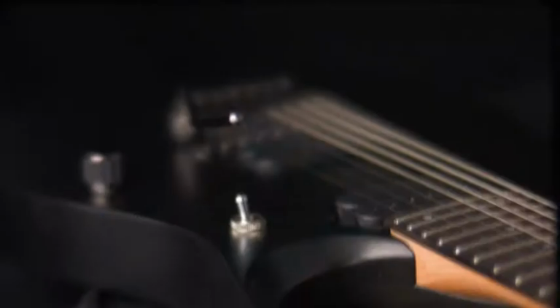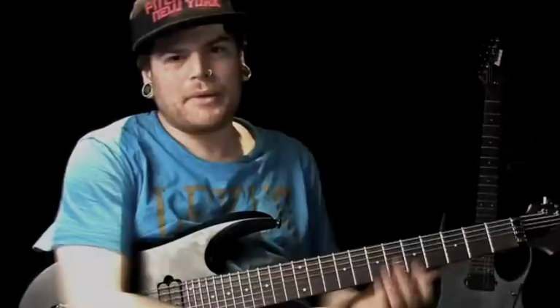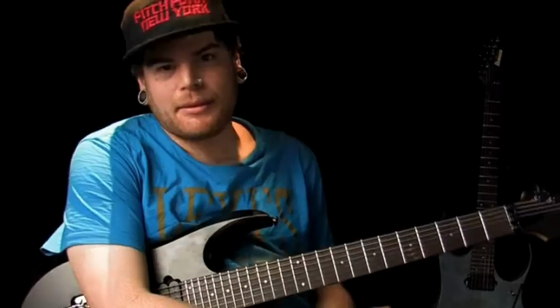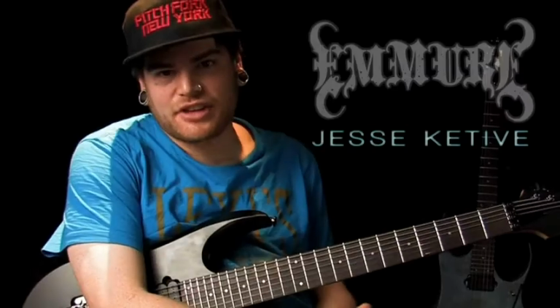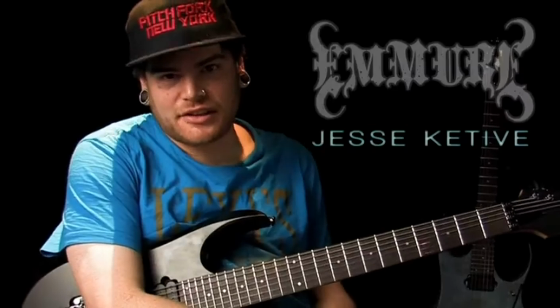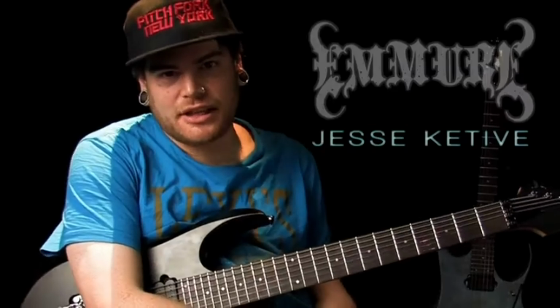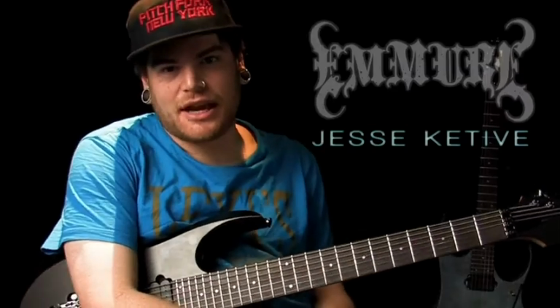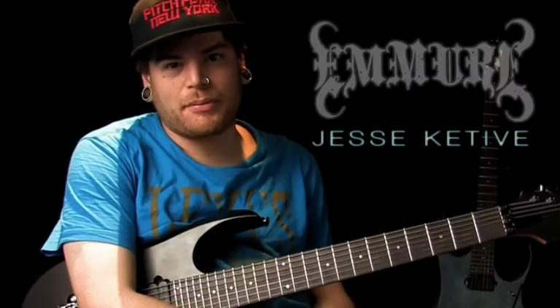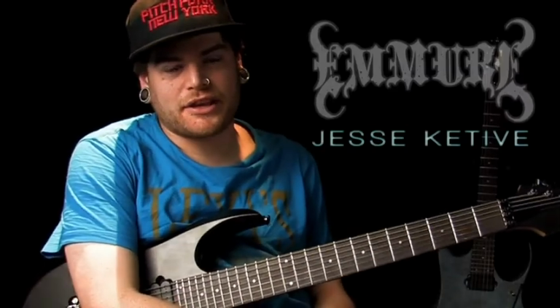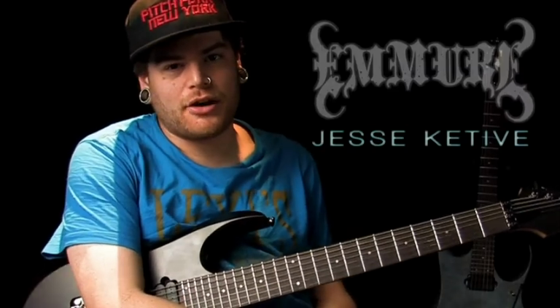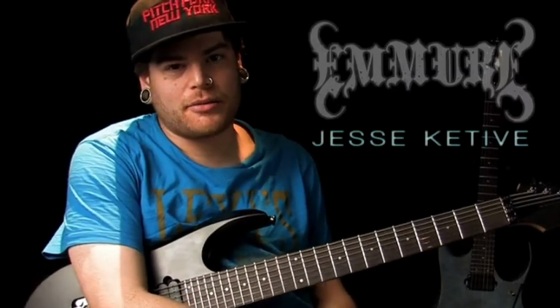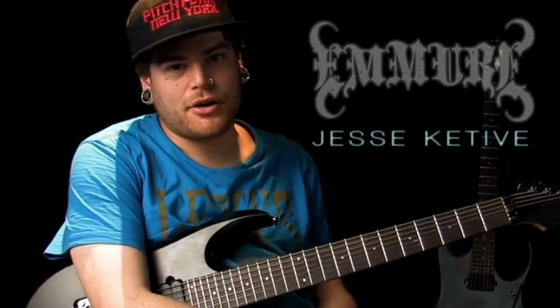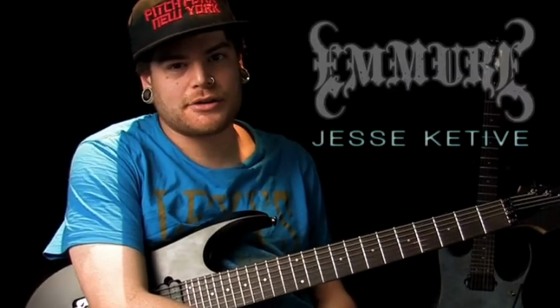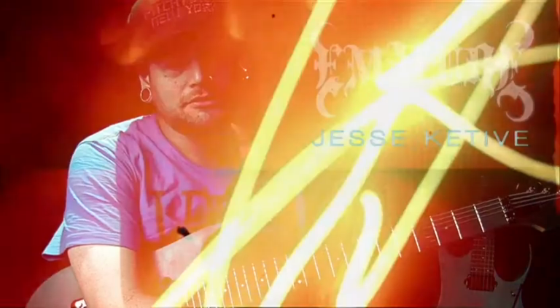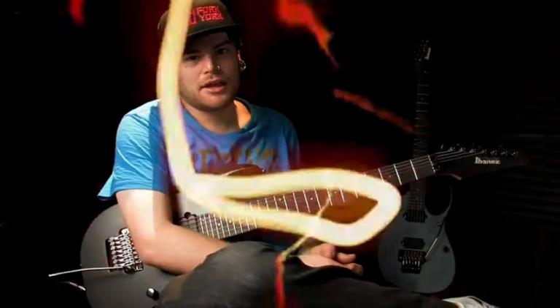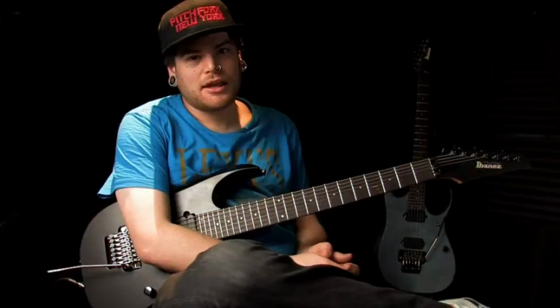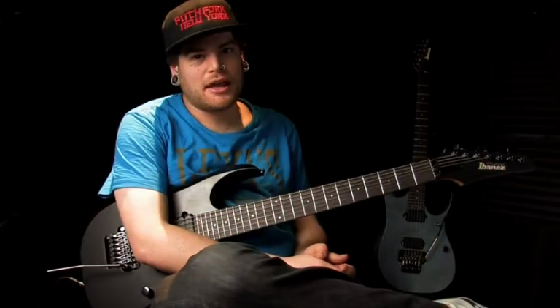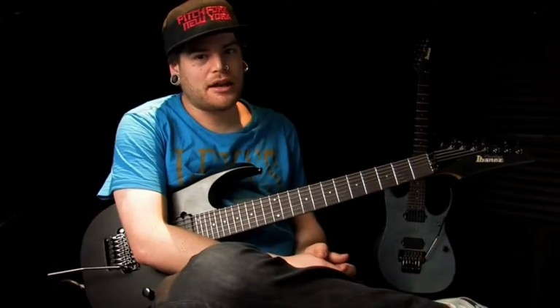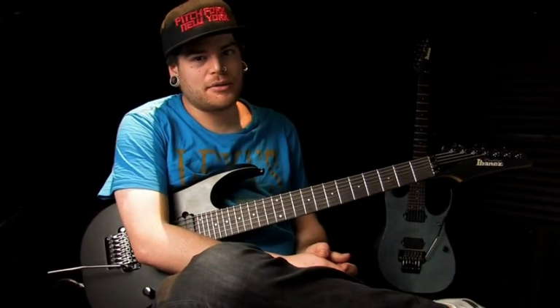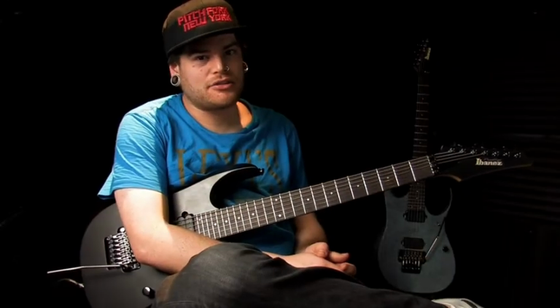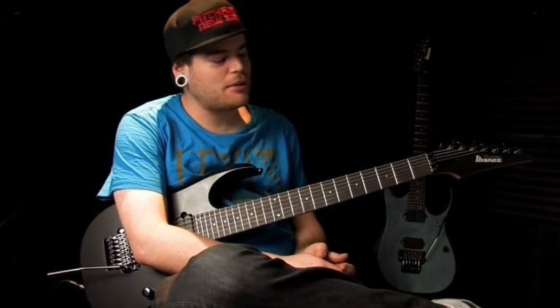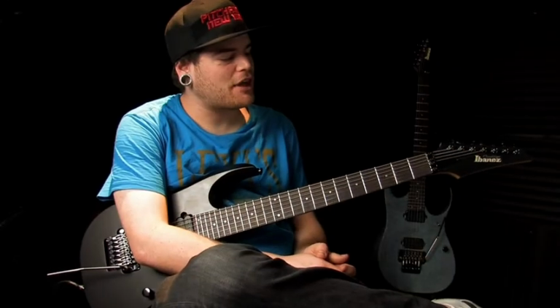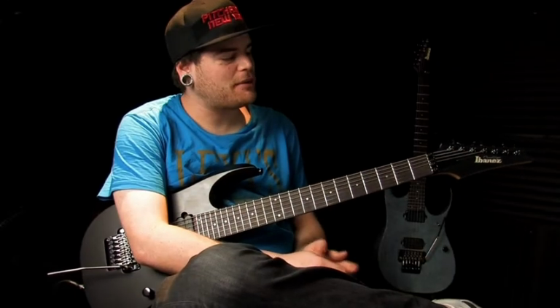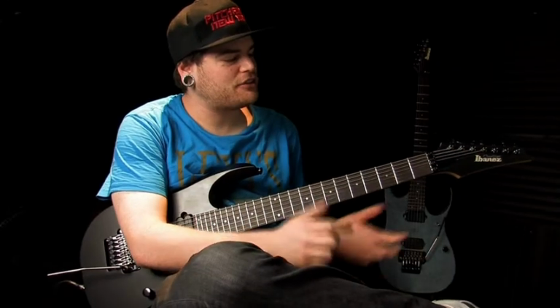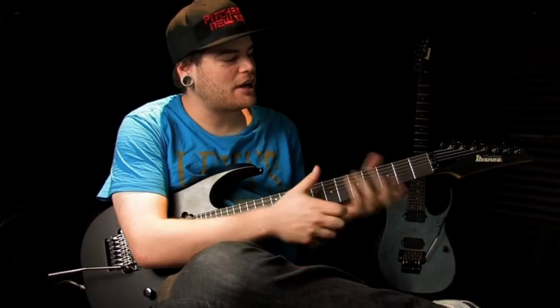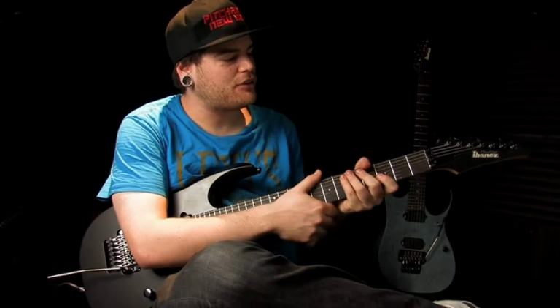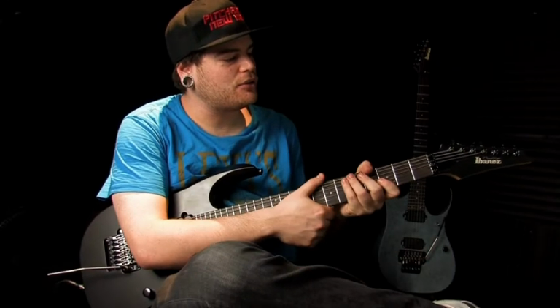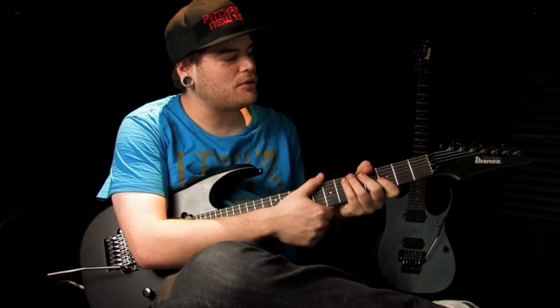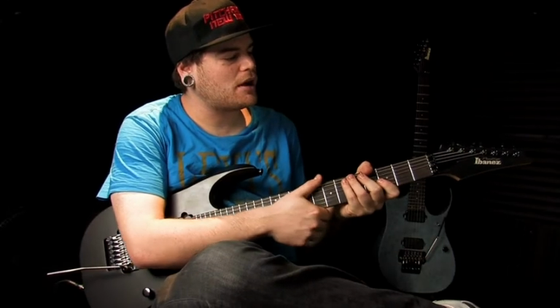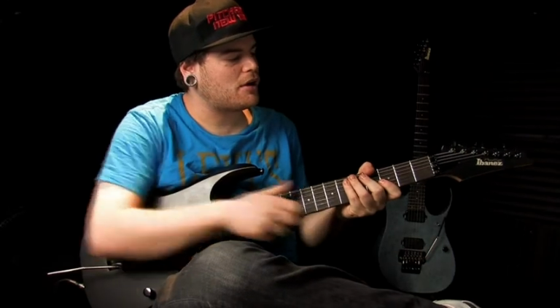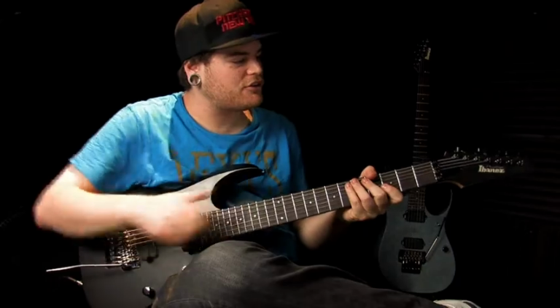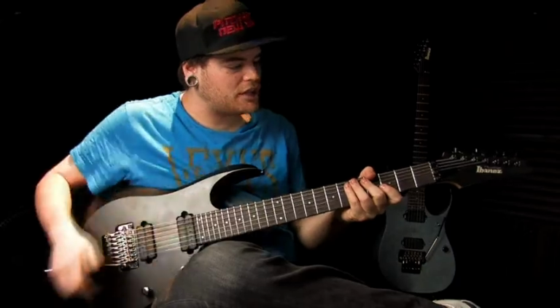My name is Jesse Keetai. I play guitar in the mirror, and I'm here today with Ibanez to check out the new RGD.